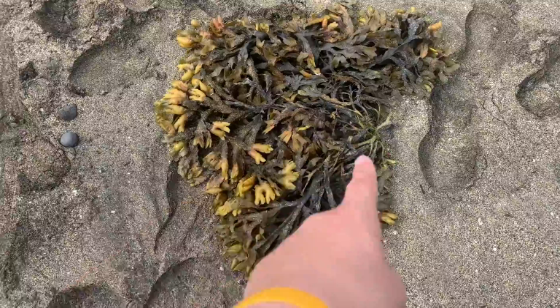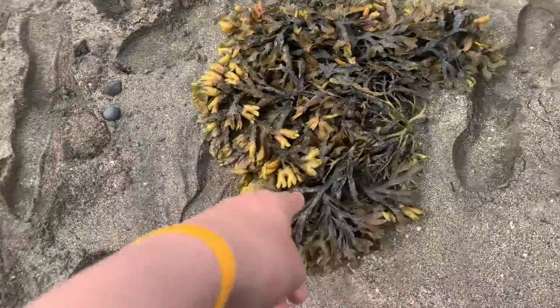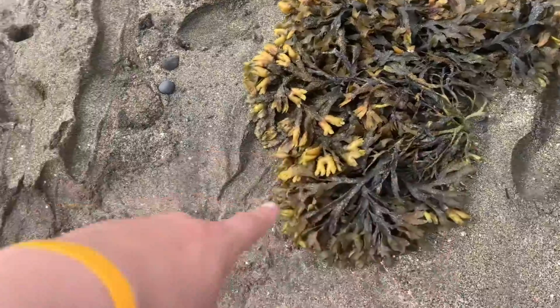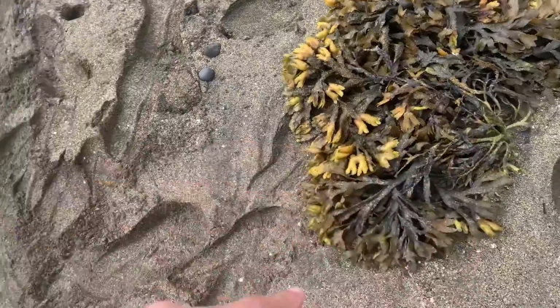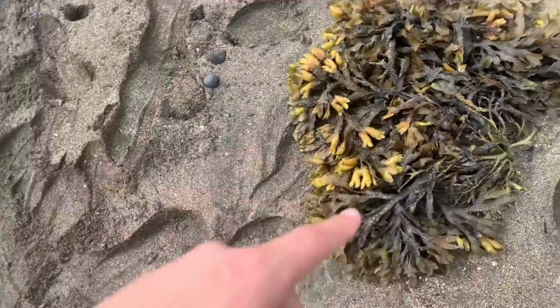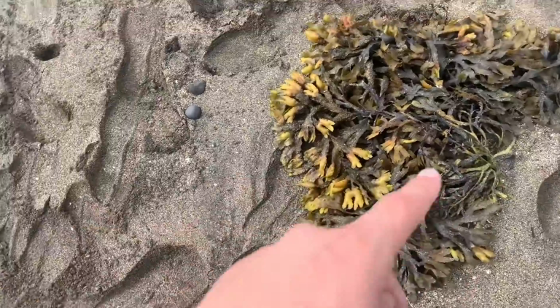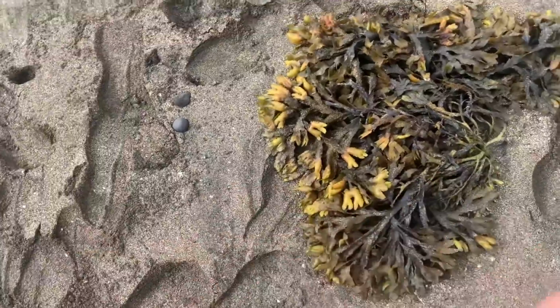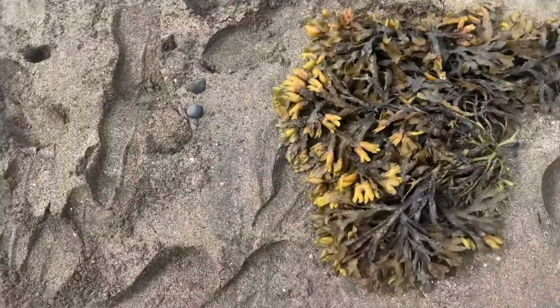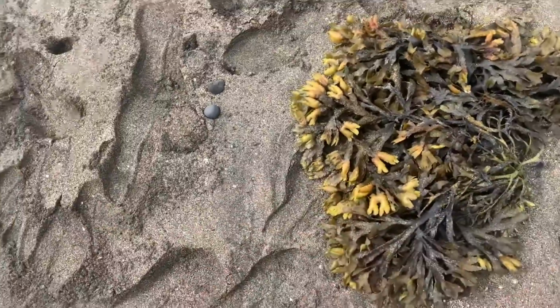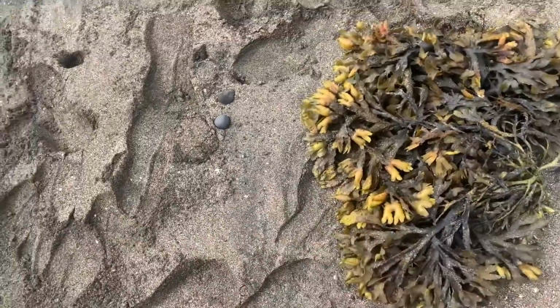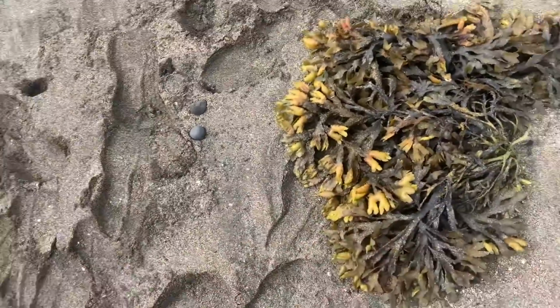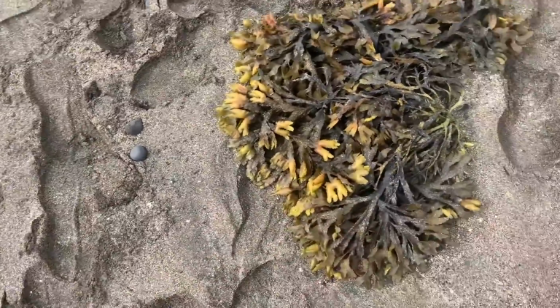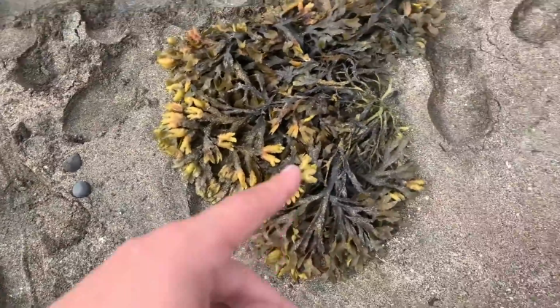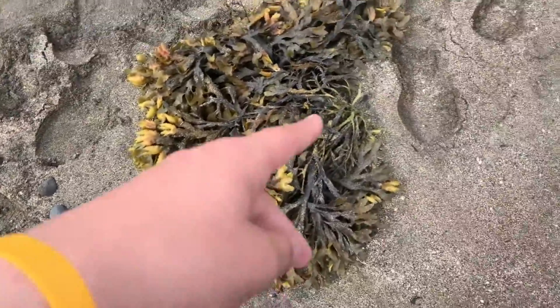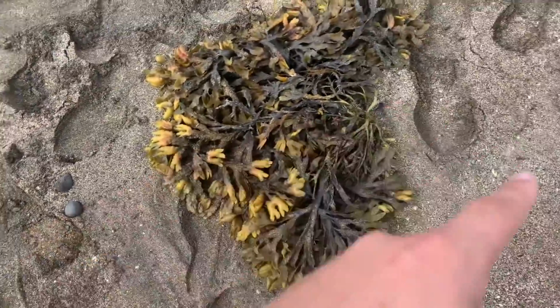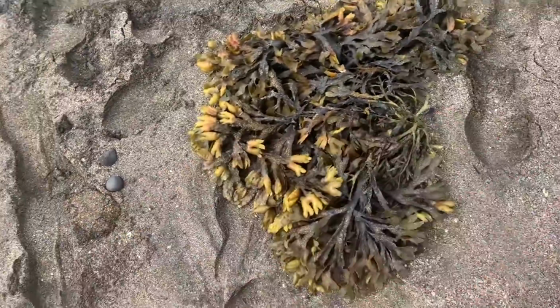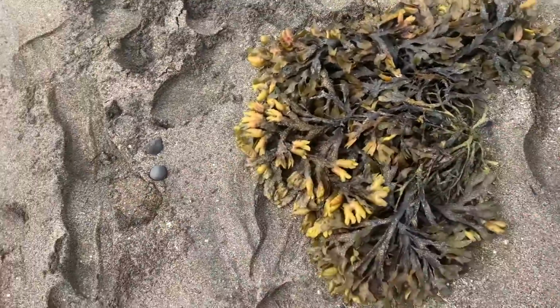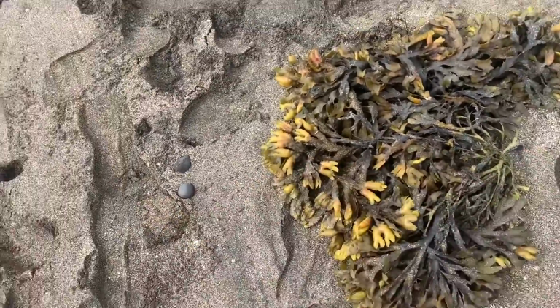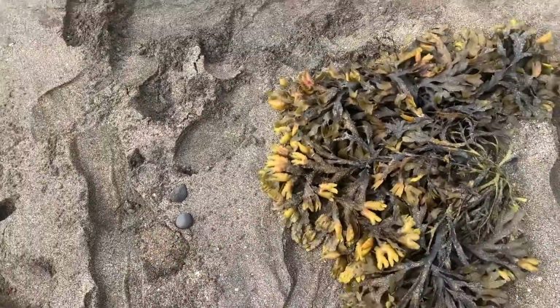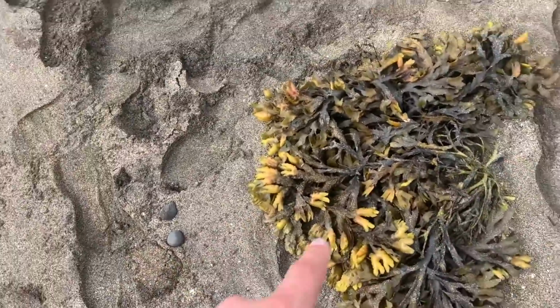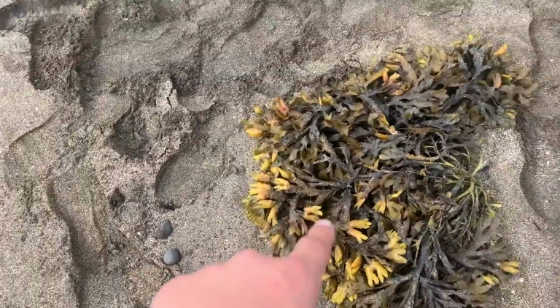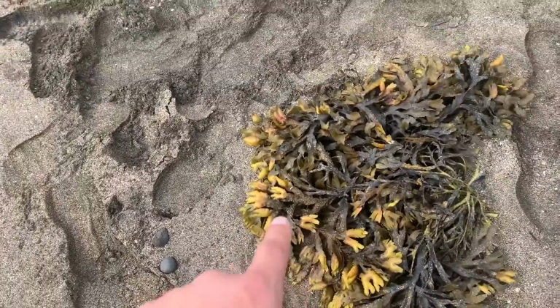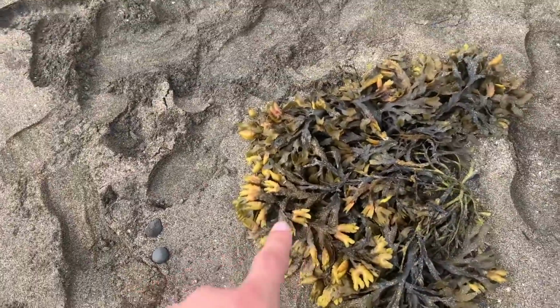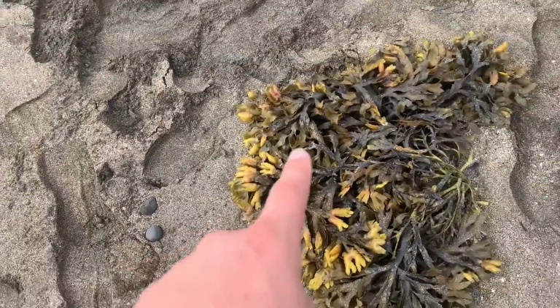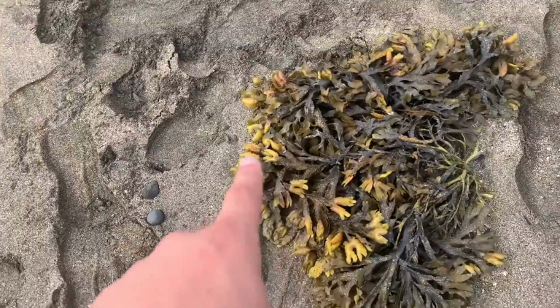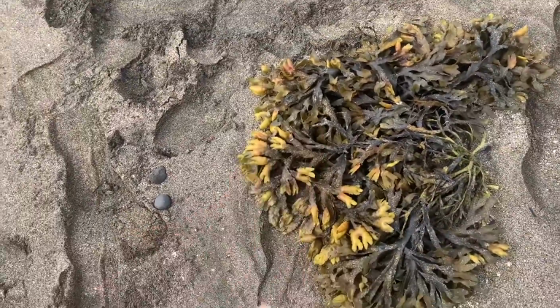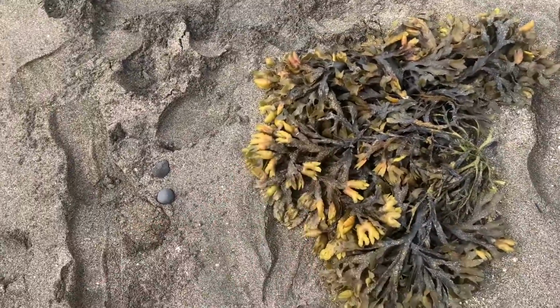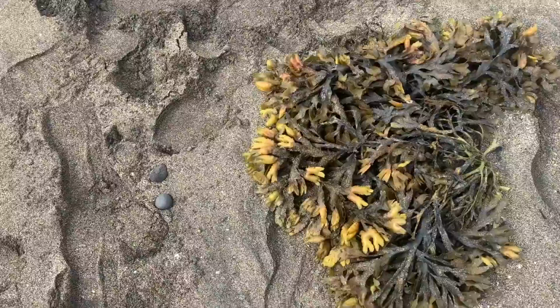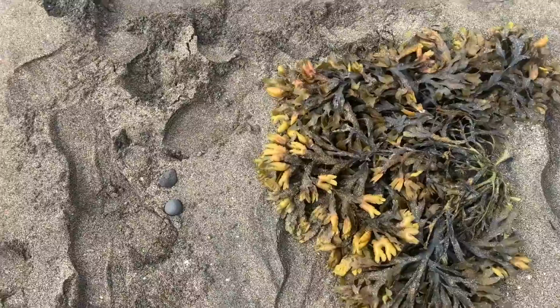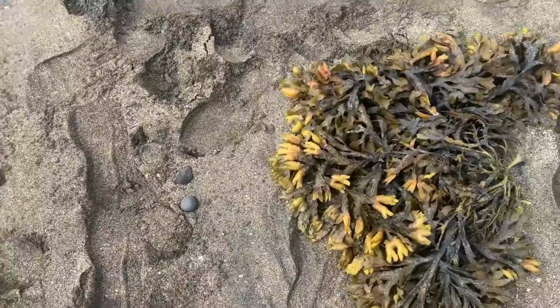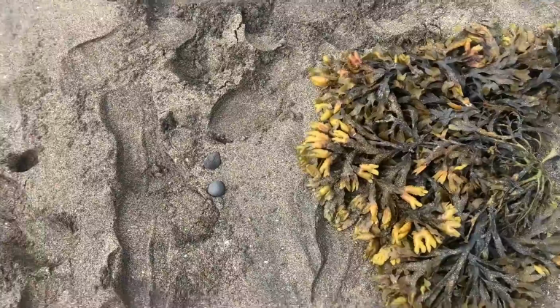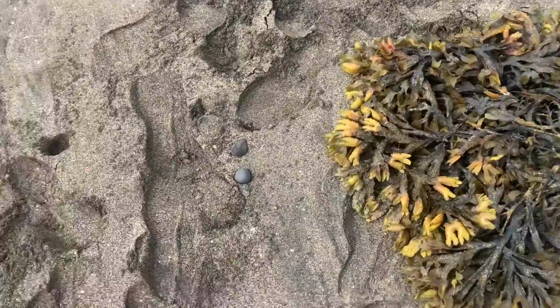Hello guys, in today's video I'm going to show you how you can pop organic bubble wrap.